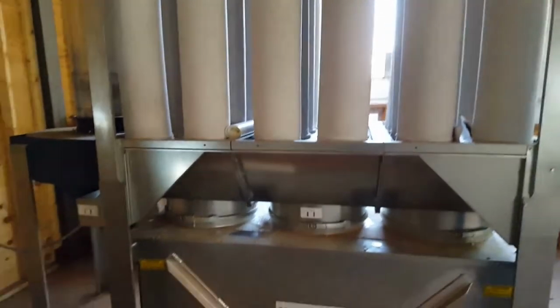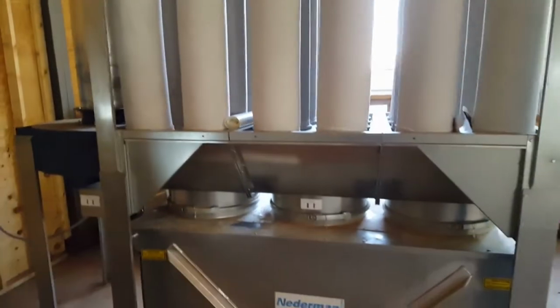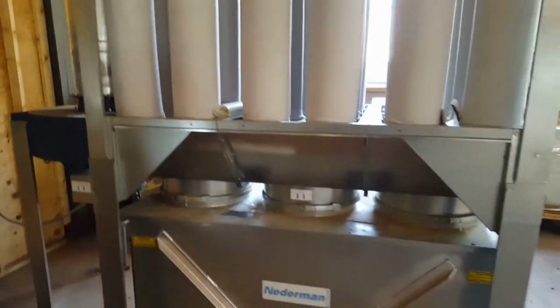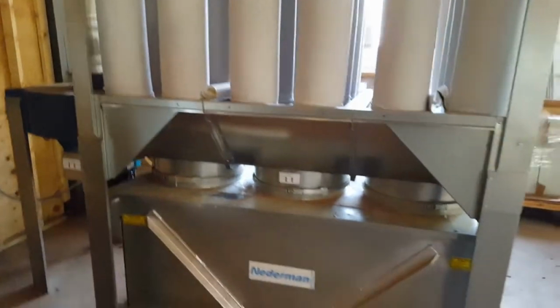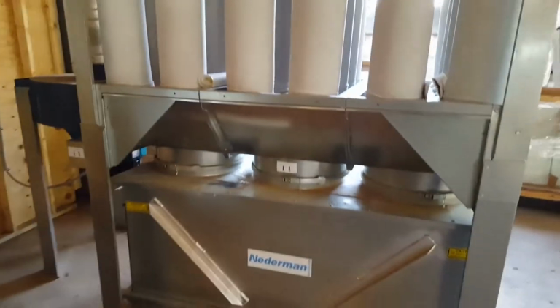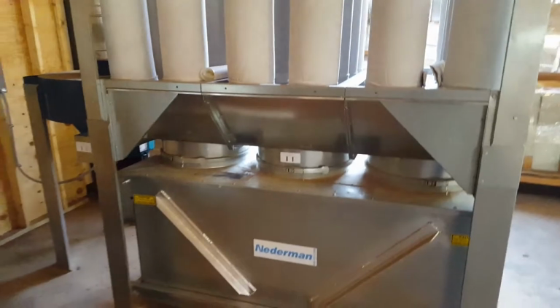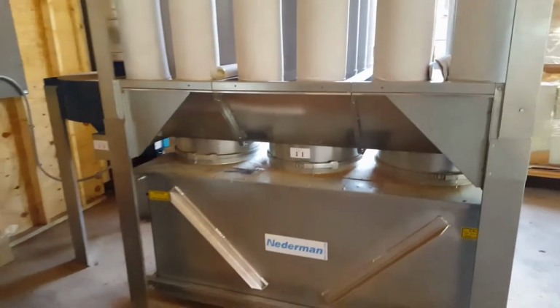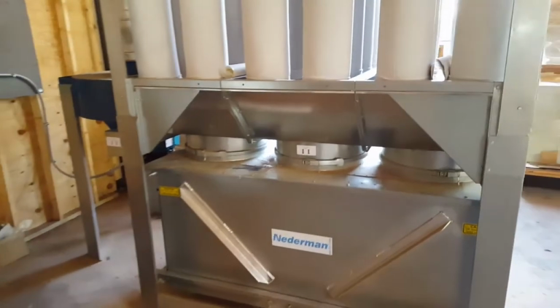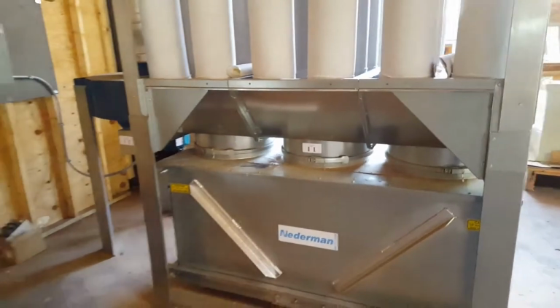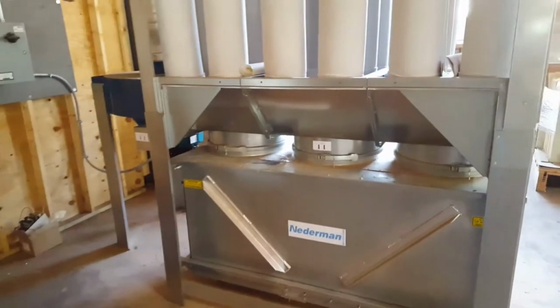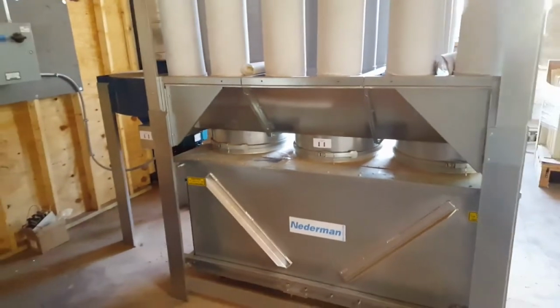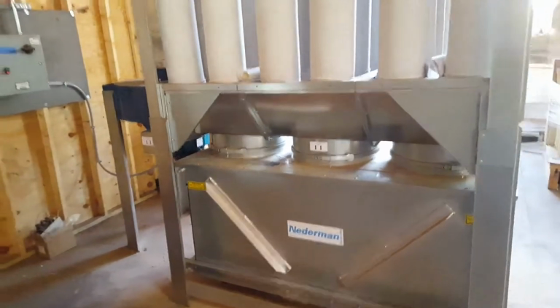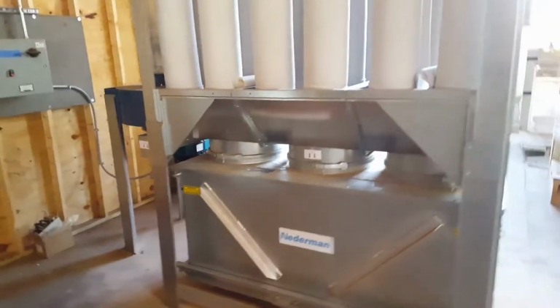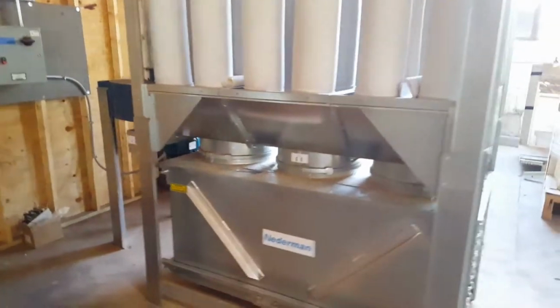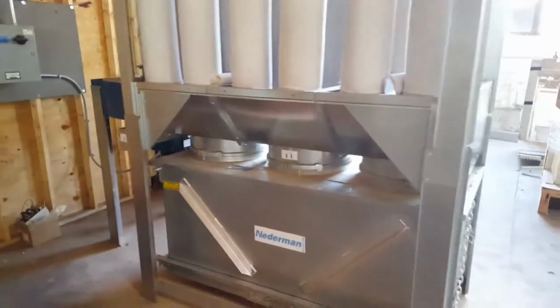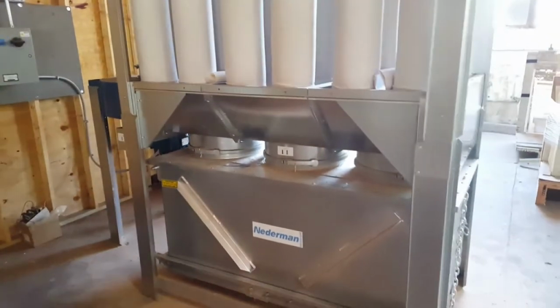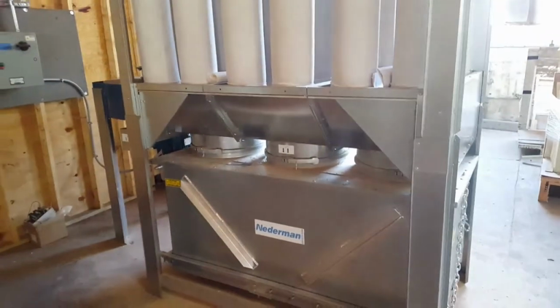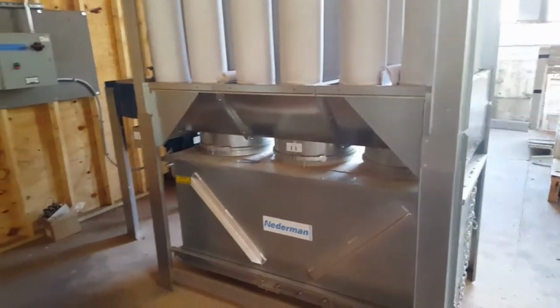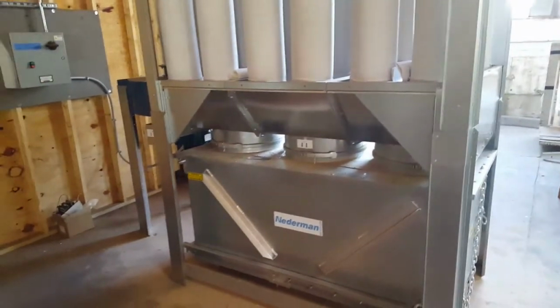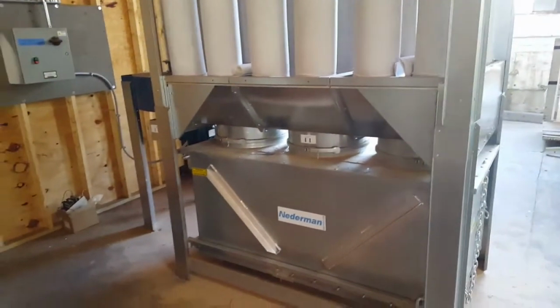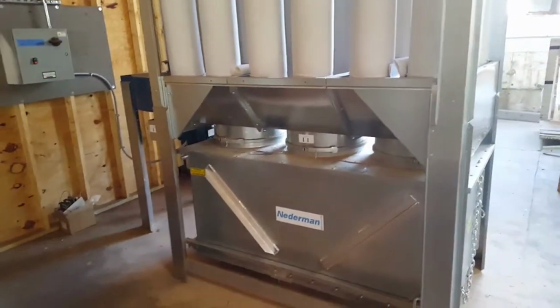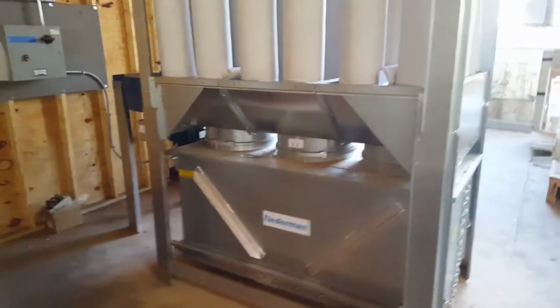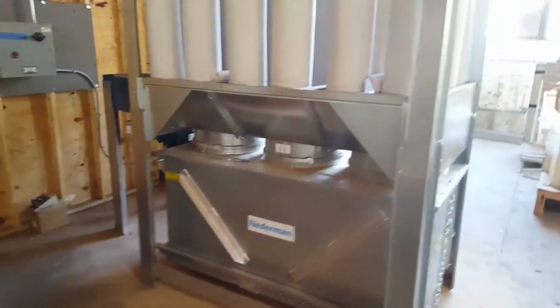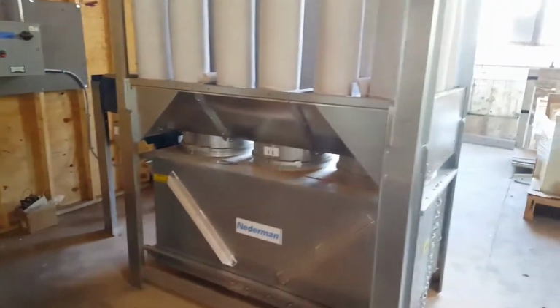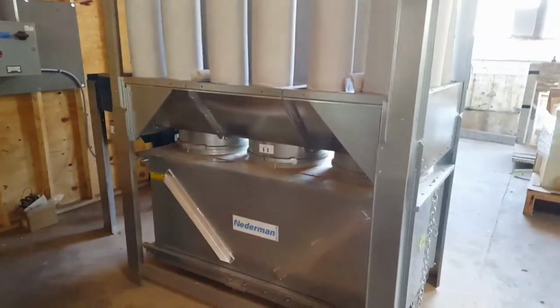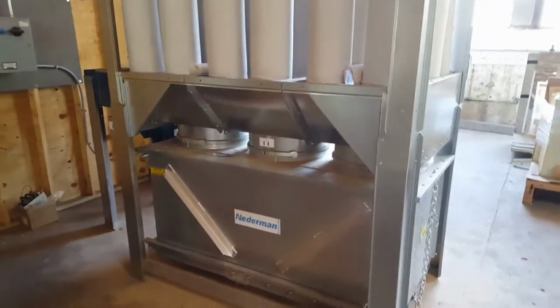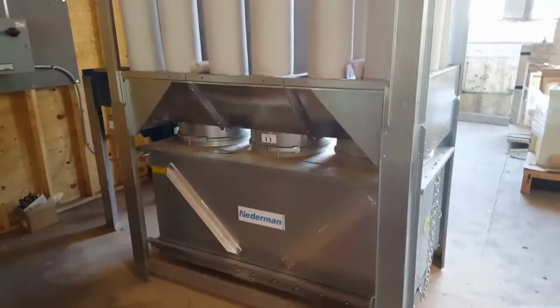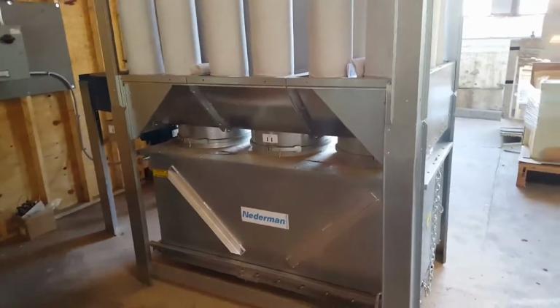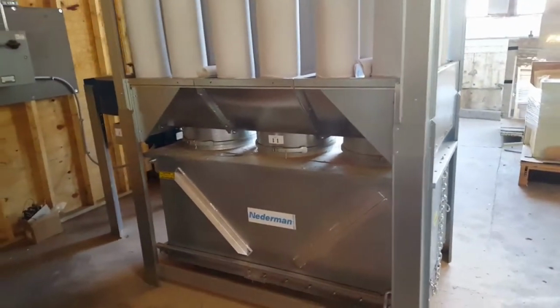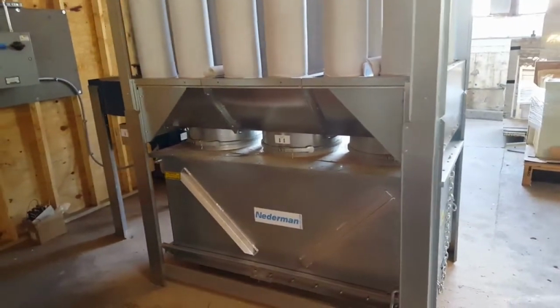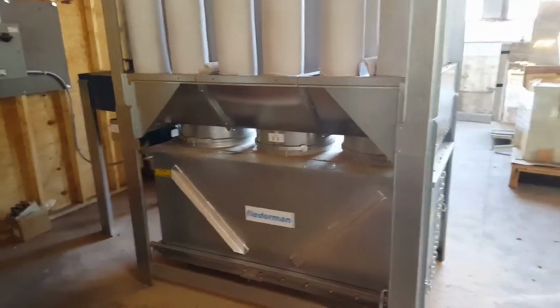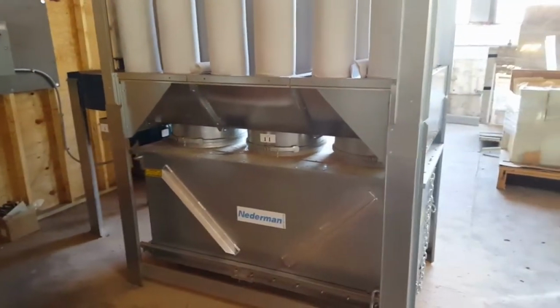Cleanest, quietest, most efficient indoor dust collector on the market — the Niedermann S-Series.